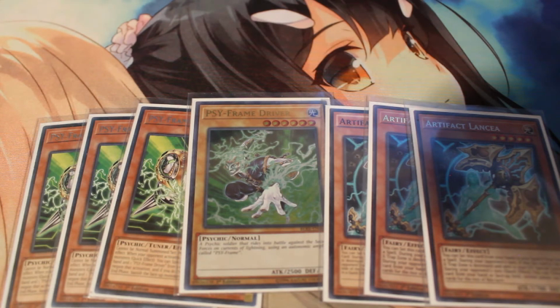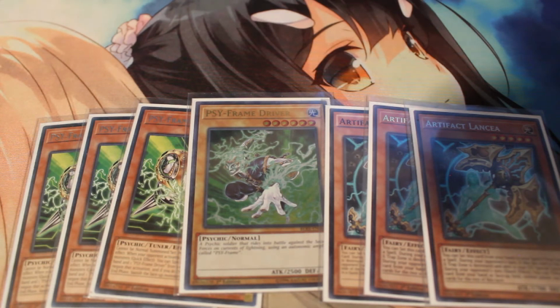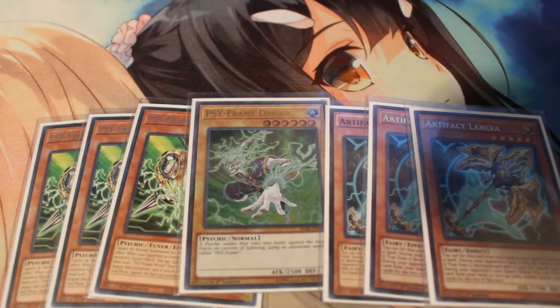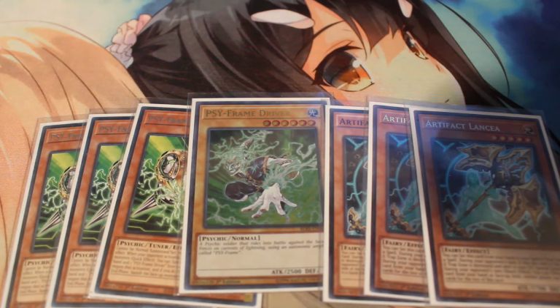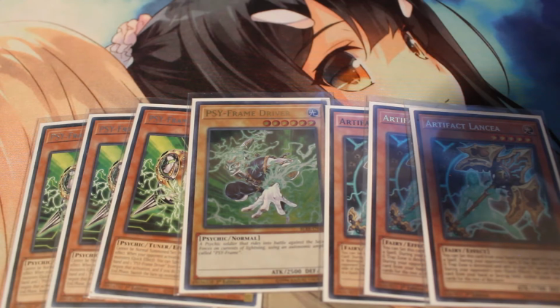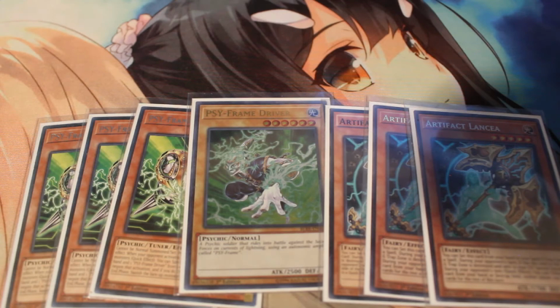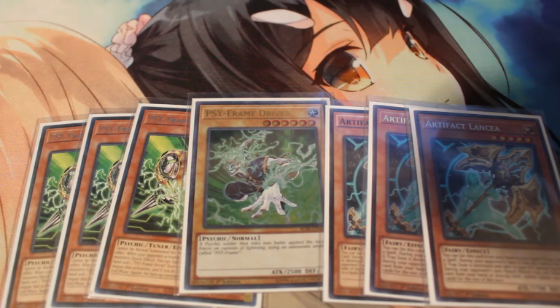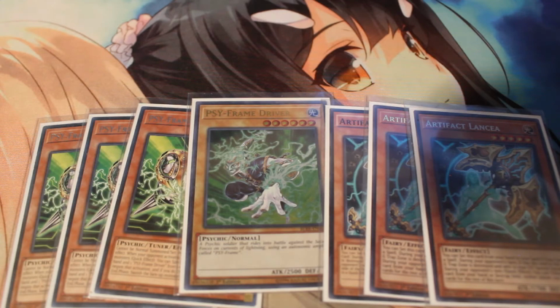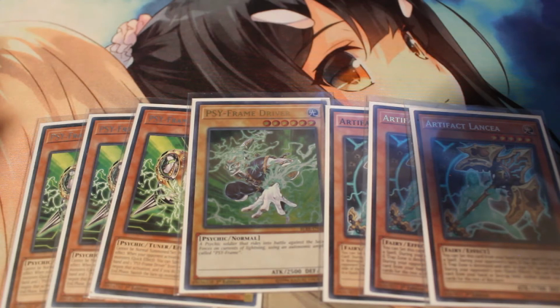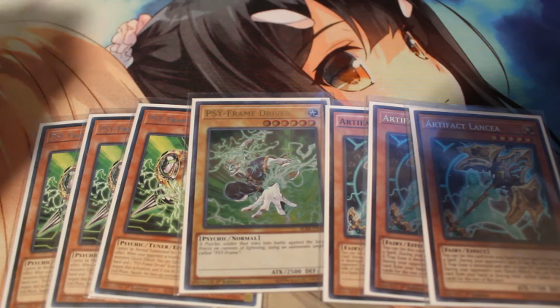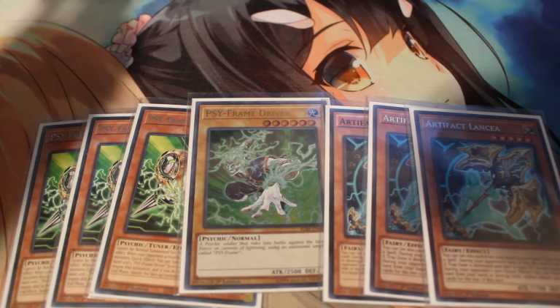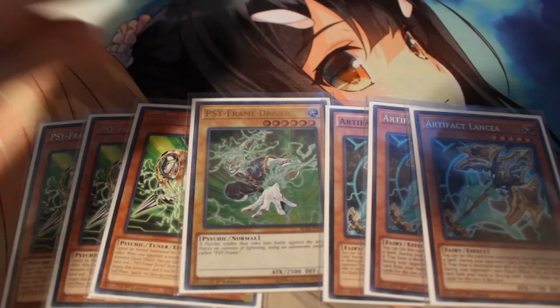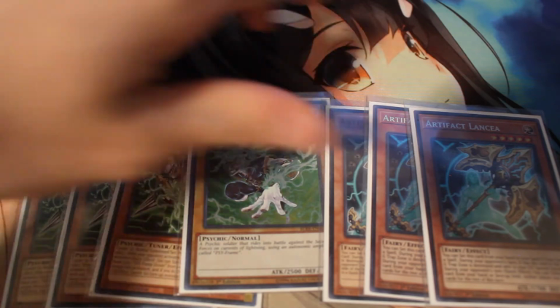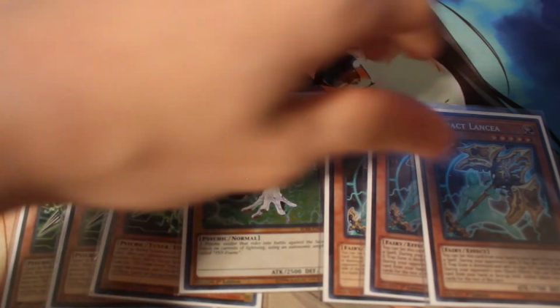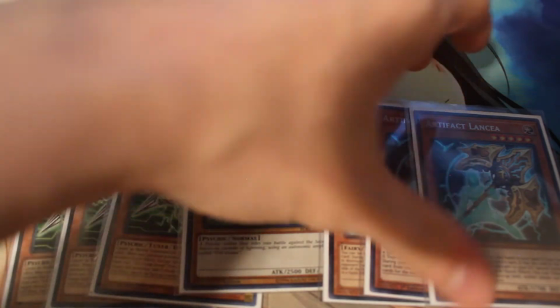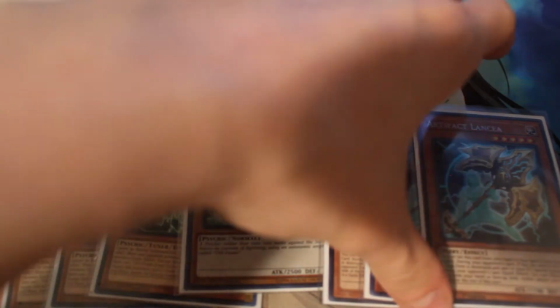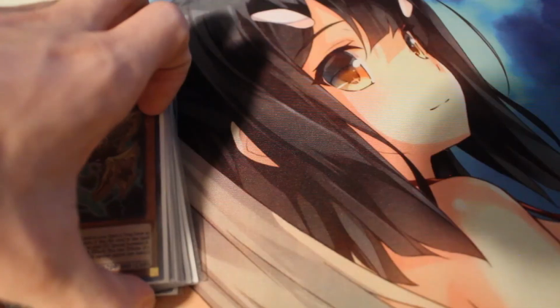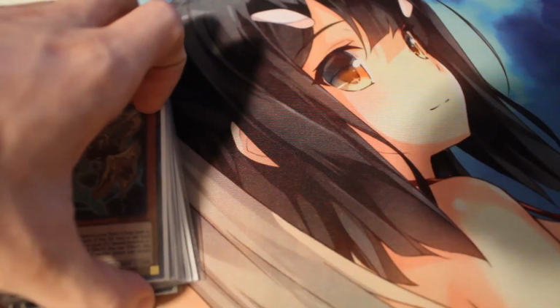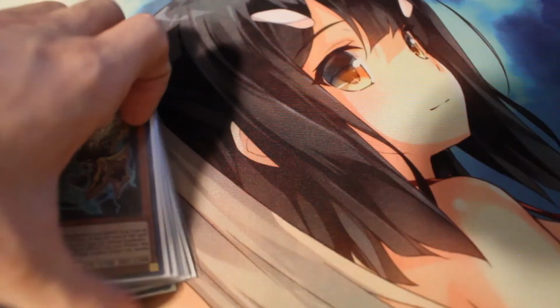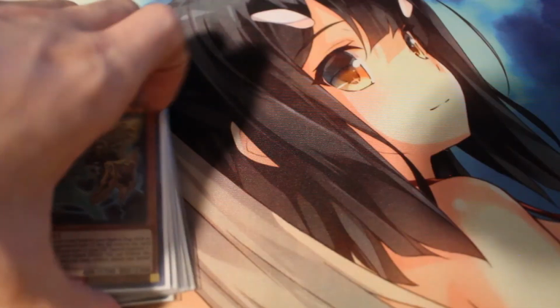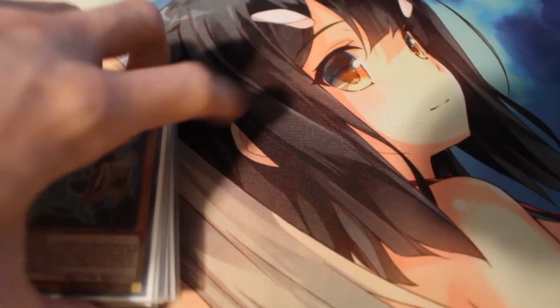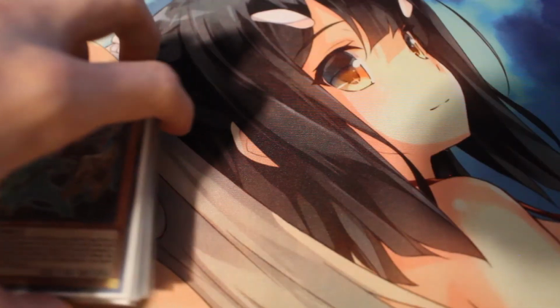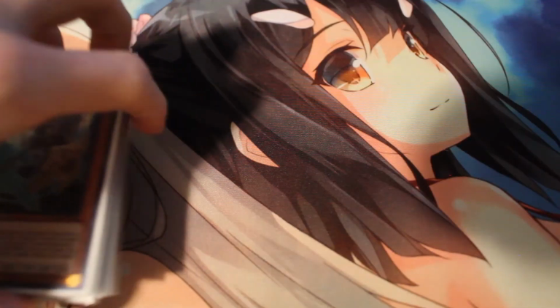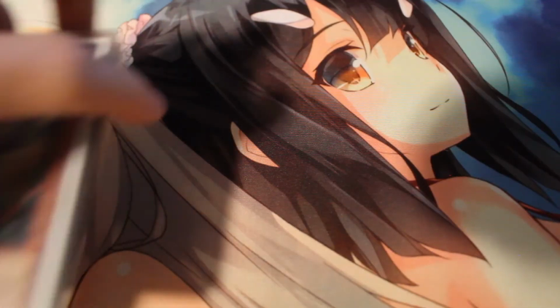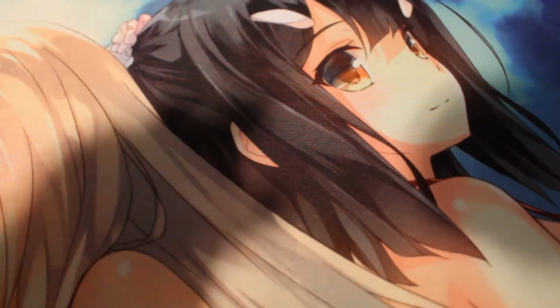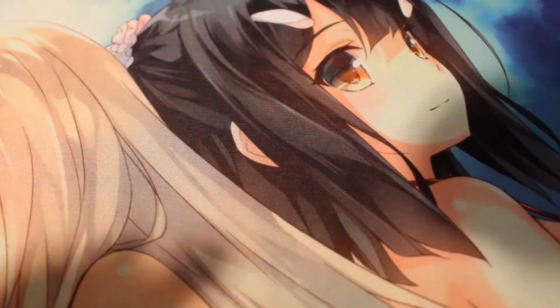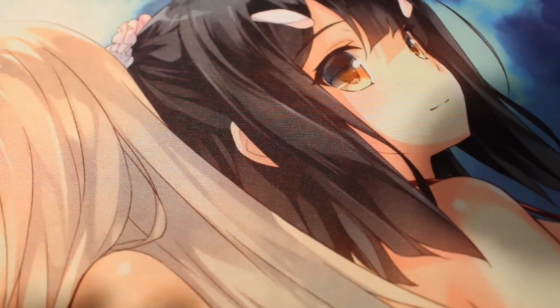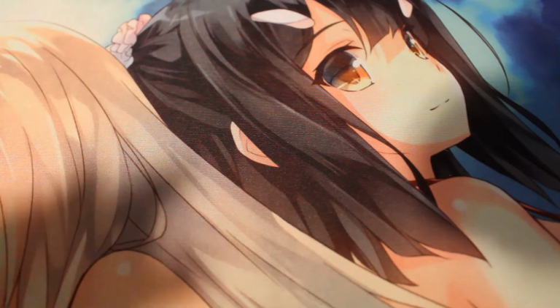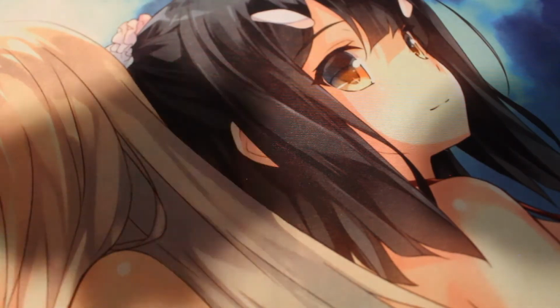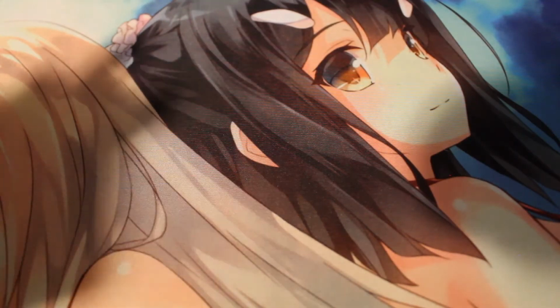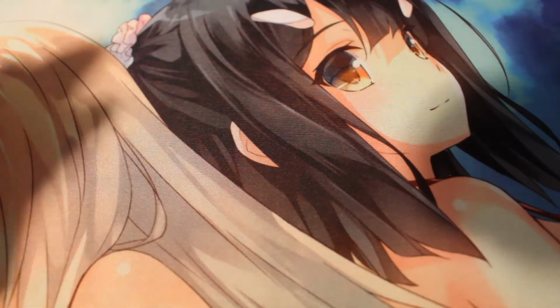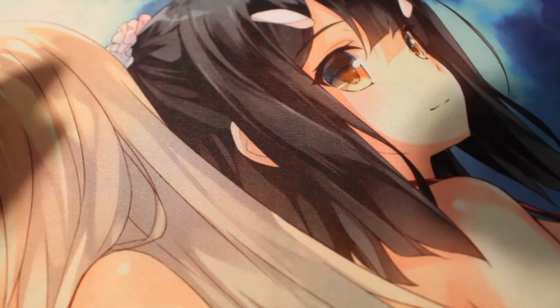Gamma's just really good in general, but the Lancia — every single person at my locals plays decks that banish, so Lancia just kind of shuts down everyone. Unlike in Dino, in this deck you can really just abuse Lancia even more because you can use it during their turn if they're going first, and you can banish it to summon other things on your turn. It's kind of the best of both worlds. Literally the banish decks at my locals are insane, so not maining three Lancia is basically a sin.